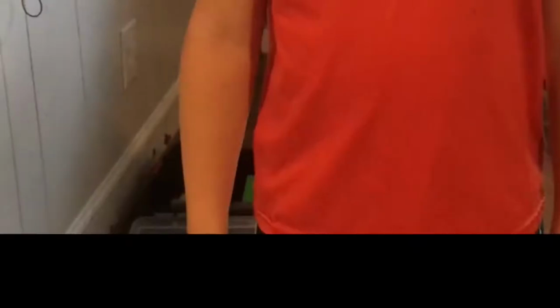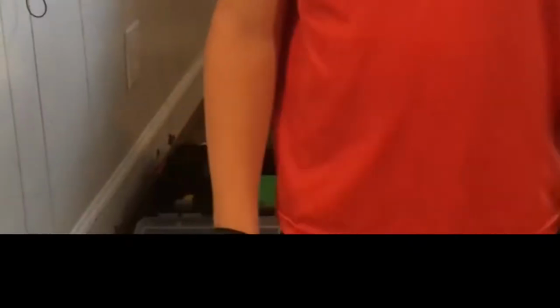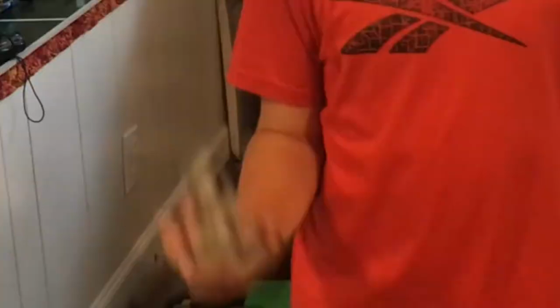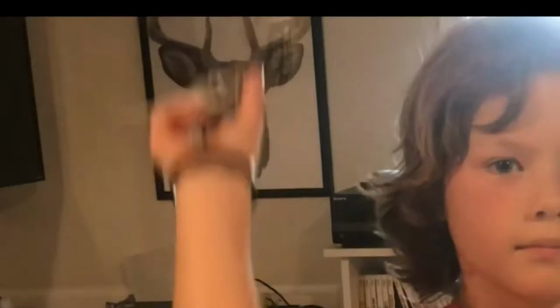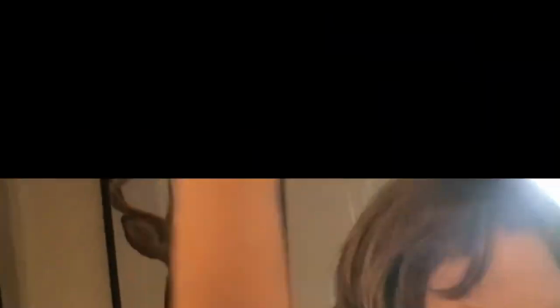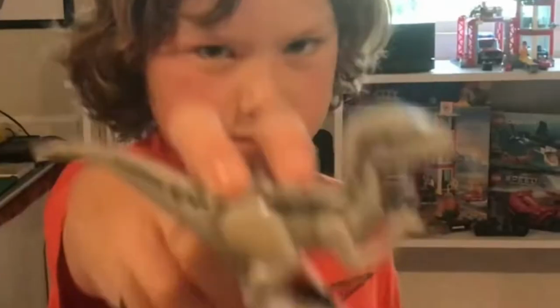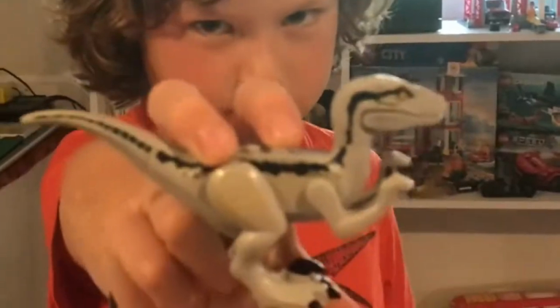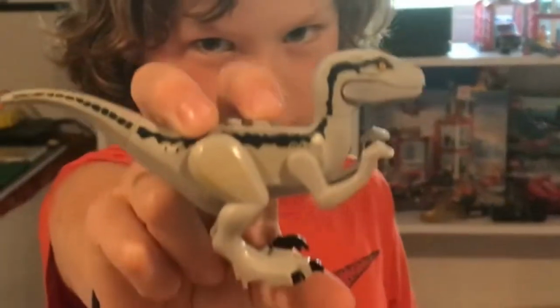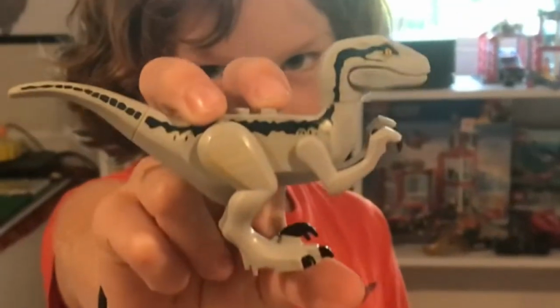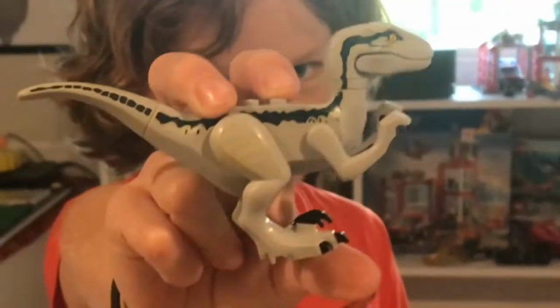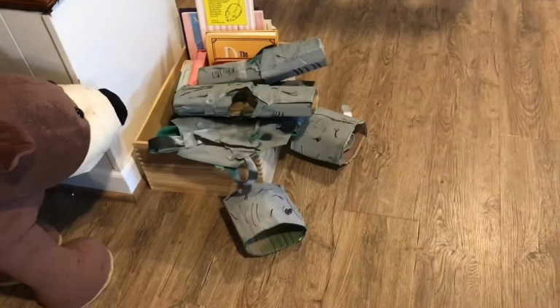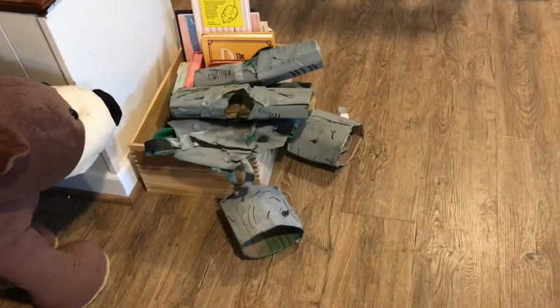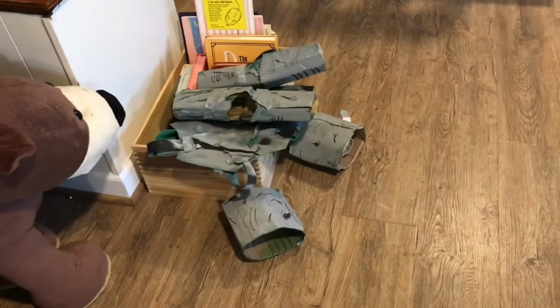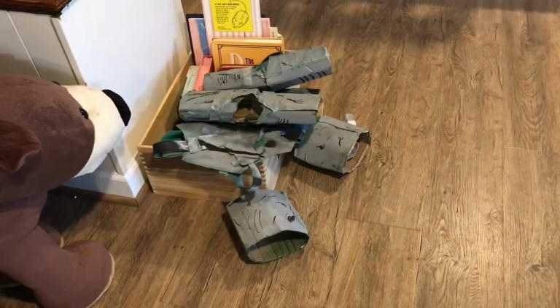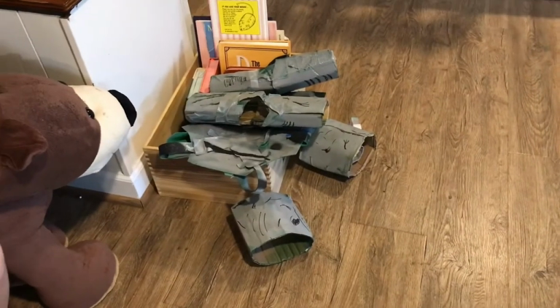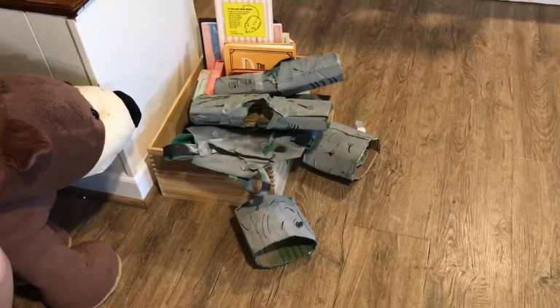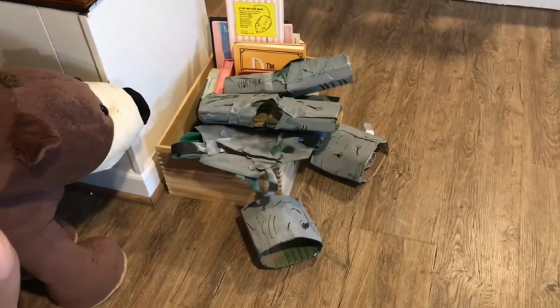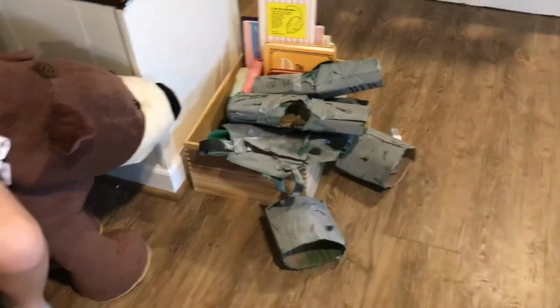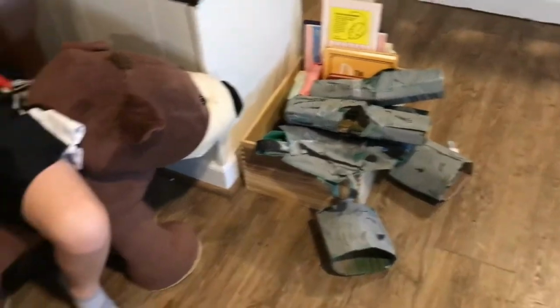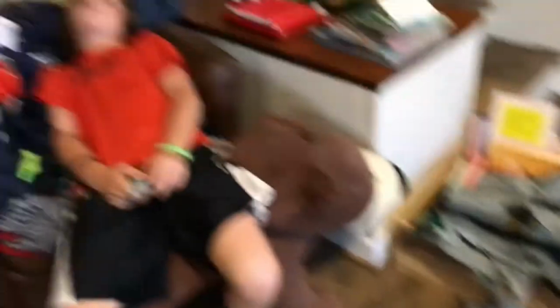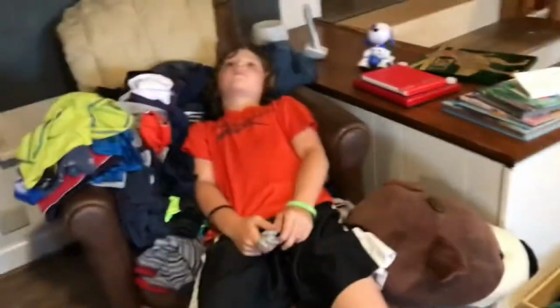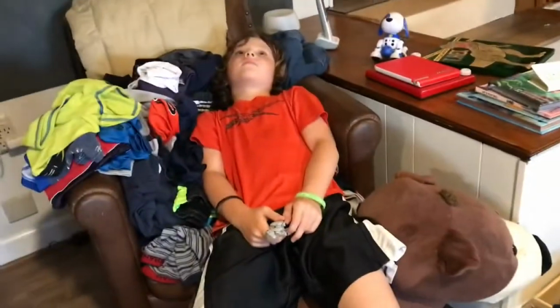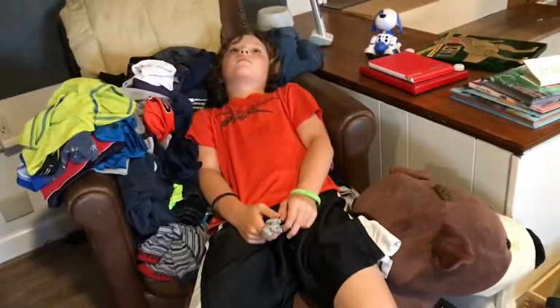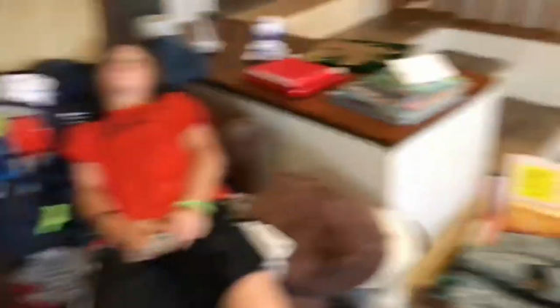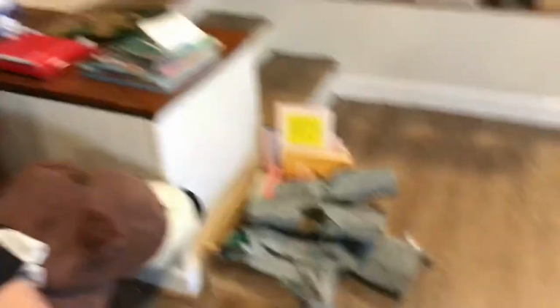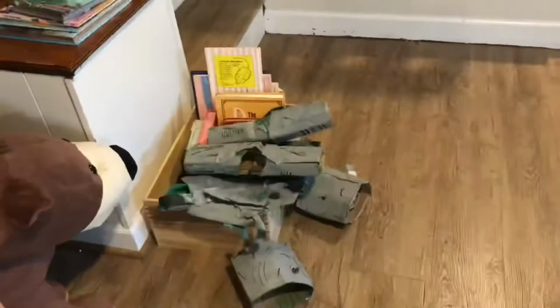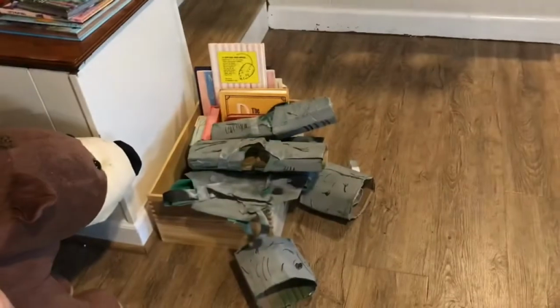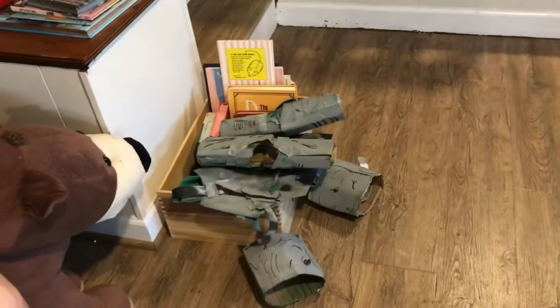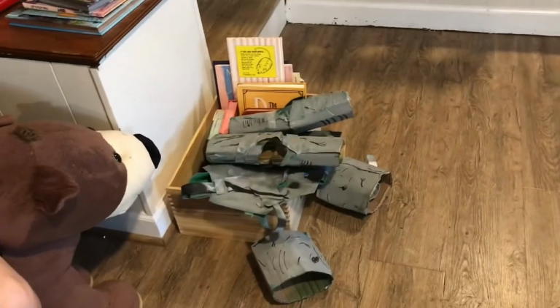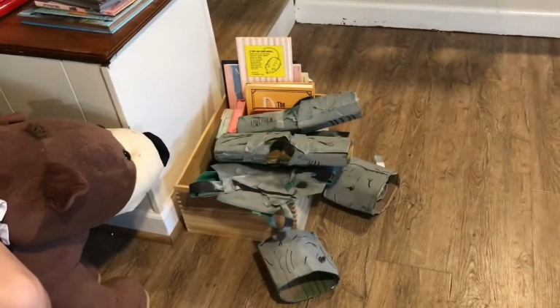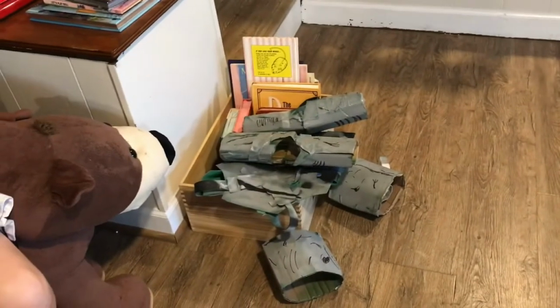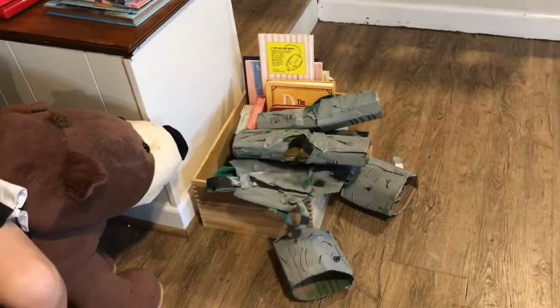And this is our replica. He's already done most of the suit, so we just have to do part of the legs, the claws, and the helmet.